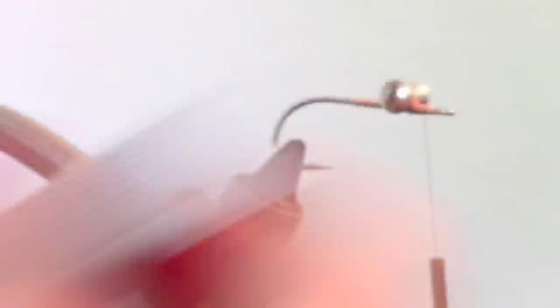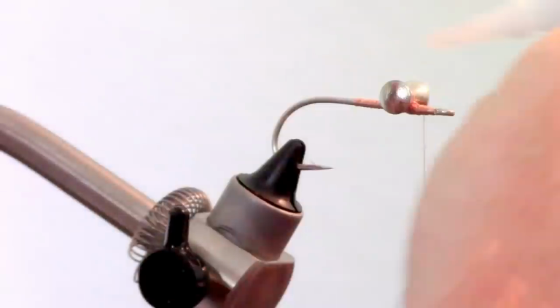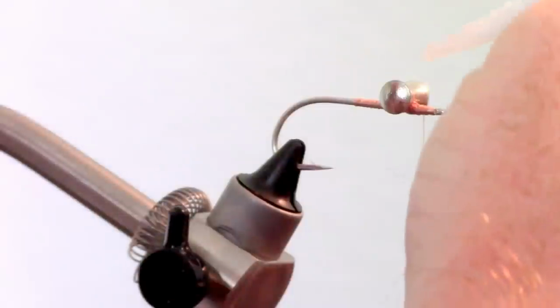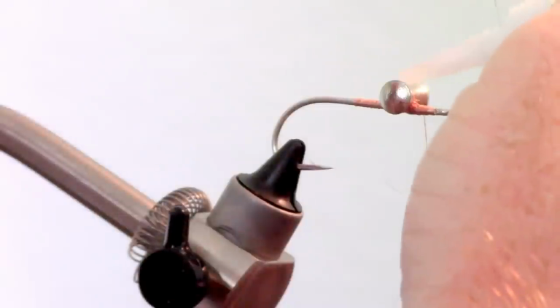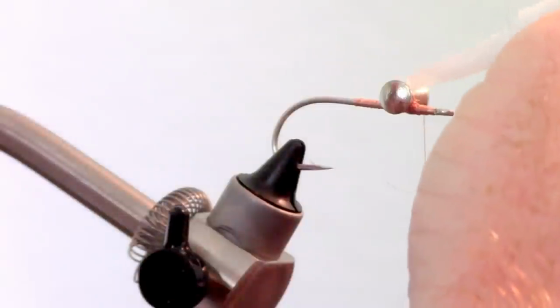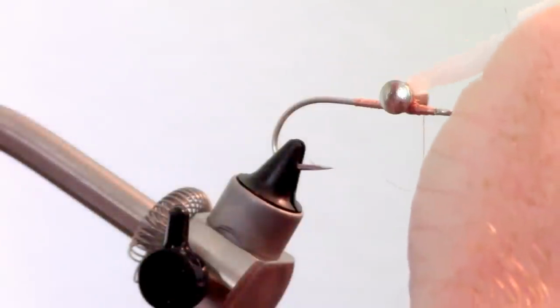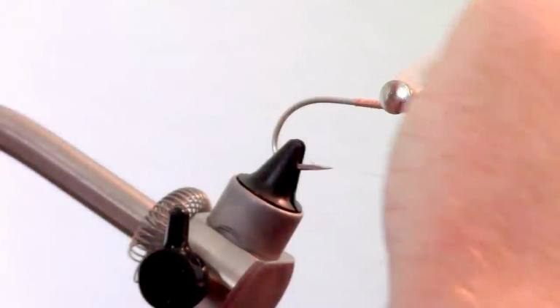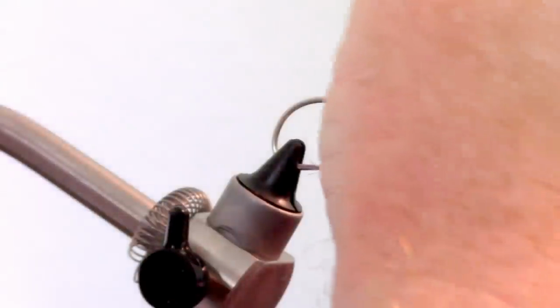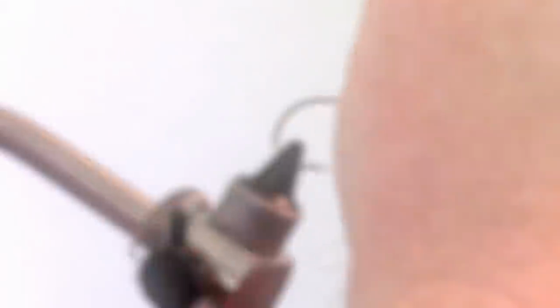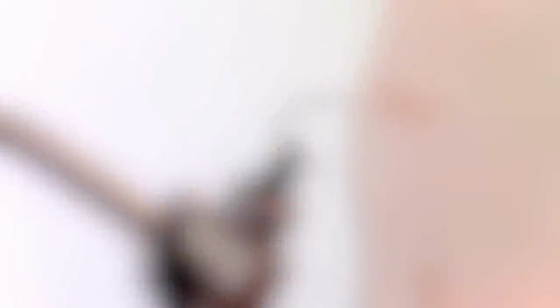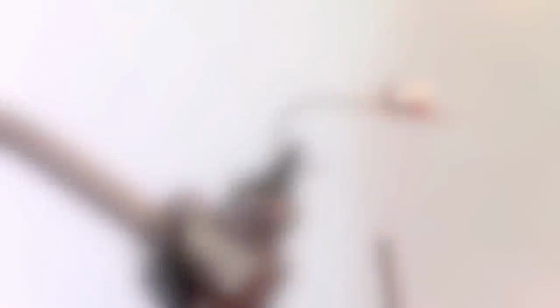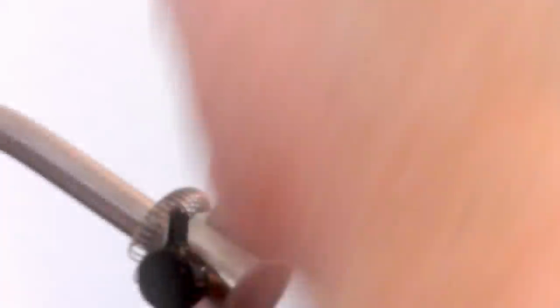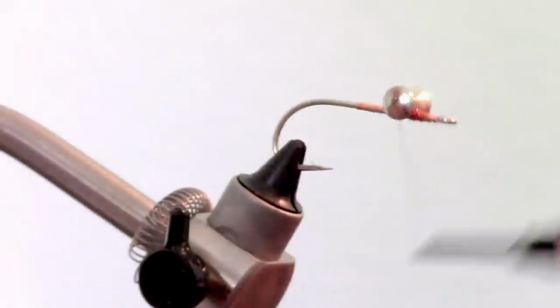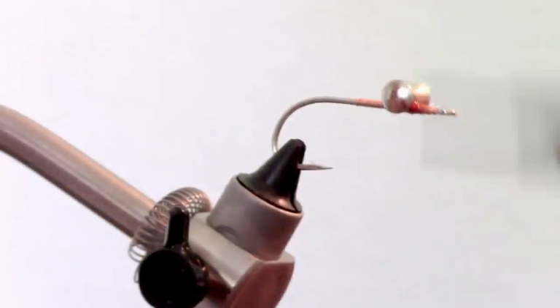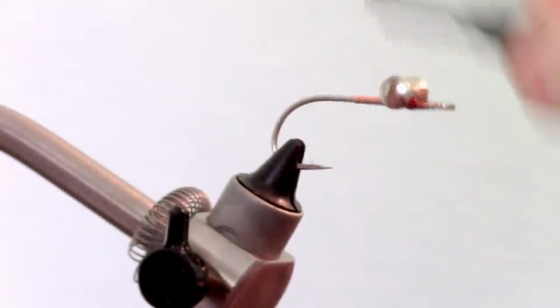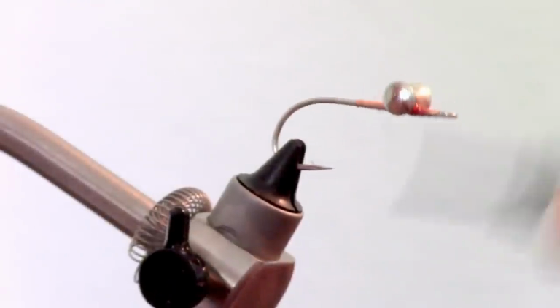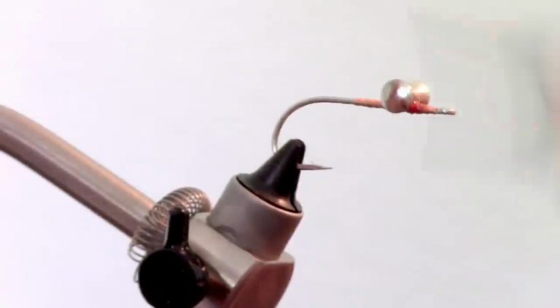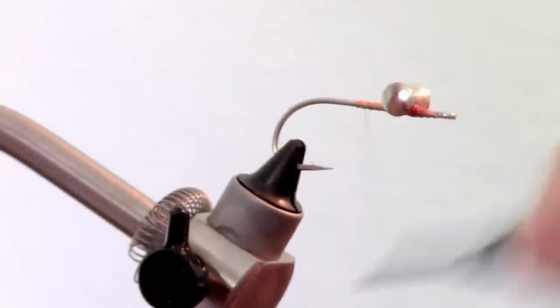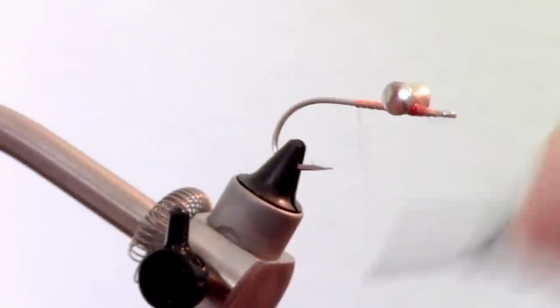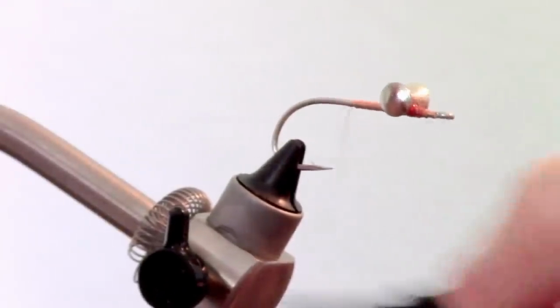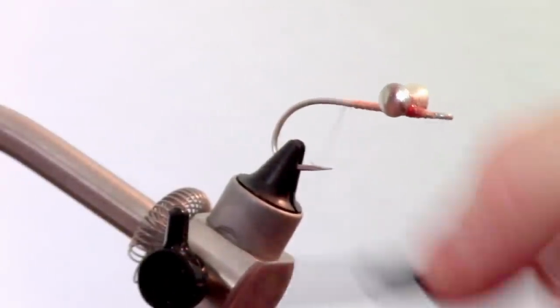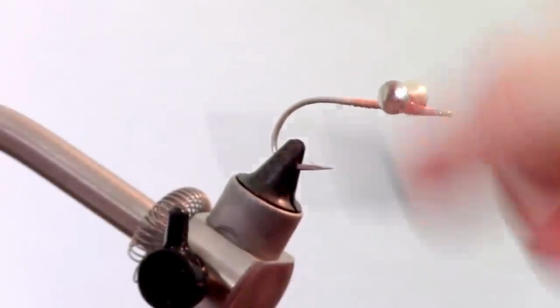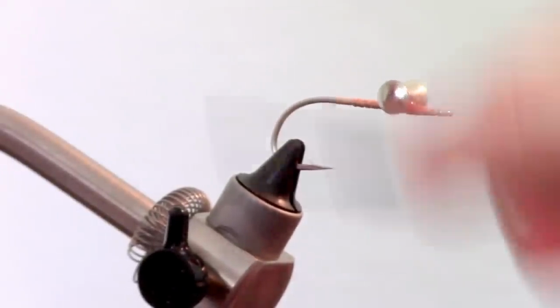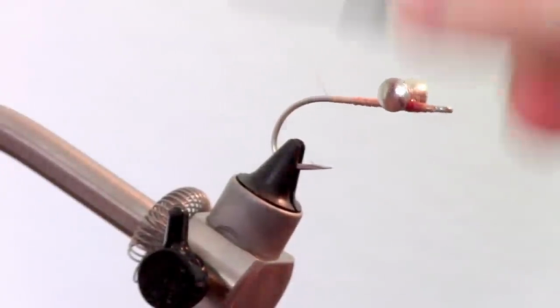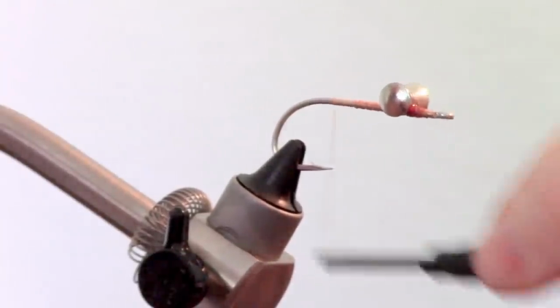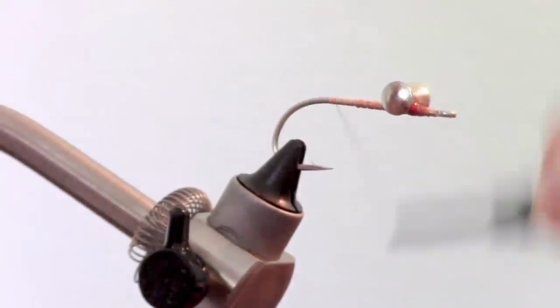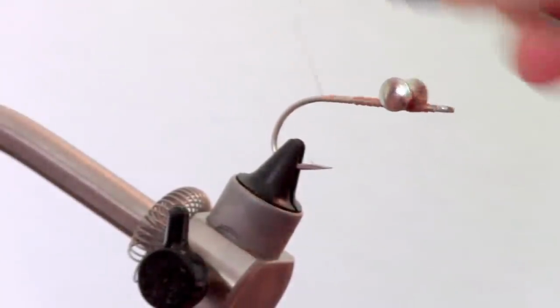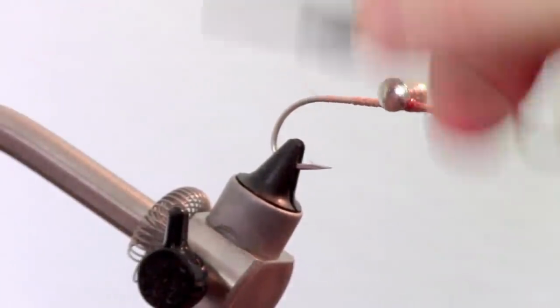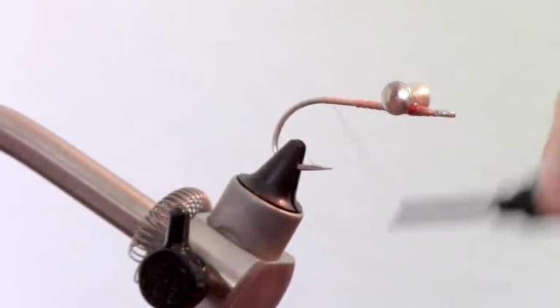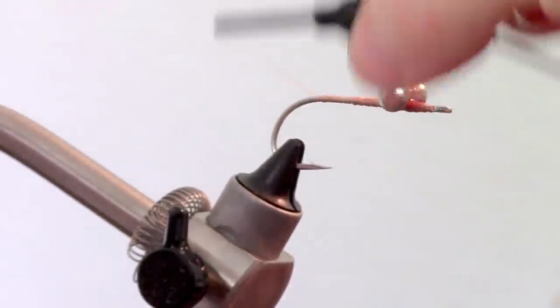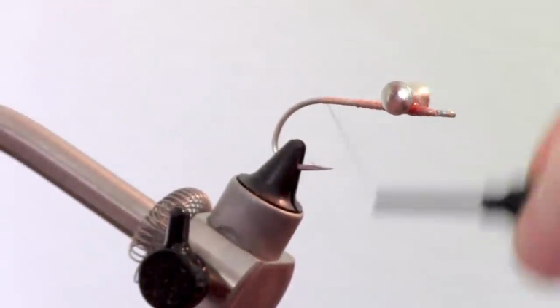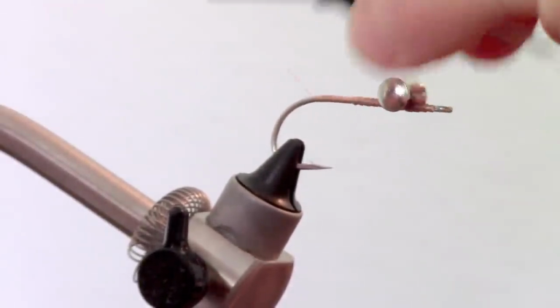Add a drop of super glue to keep the dumbbell in place. Now bring the thread back to the bend of the hook.